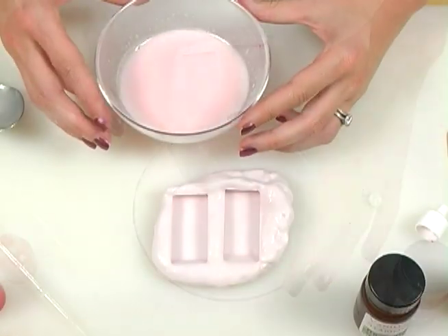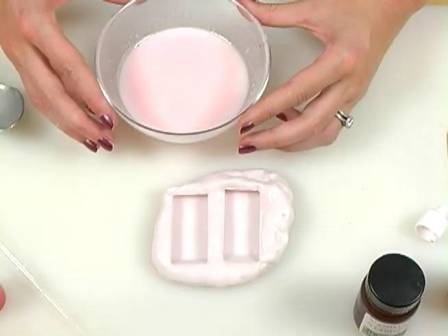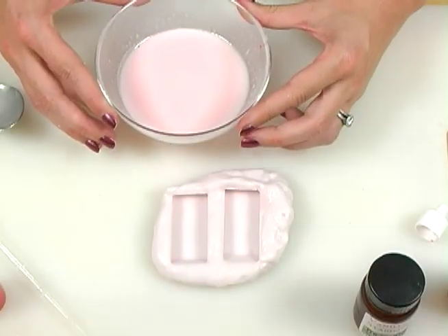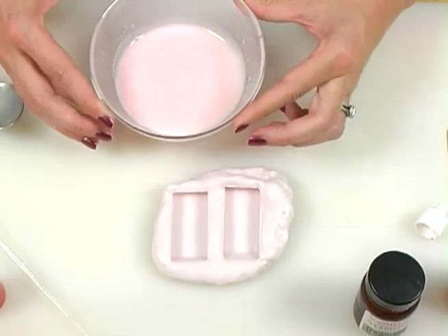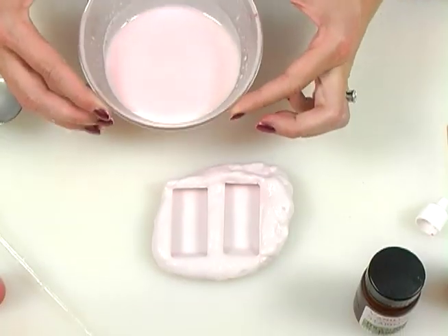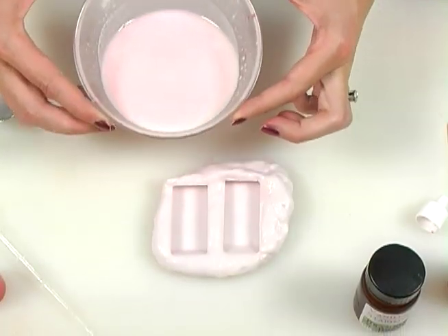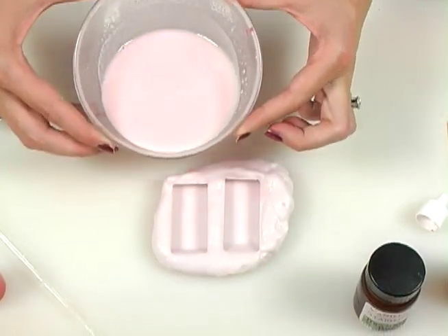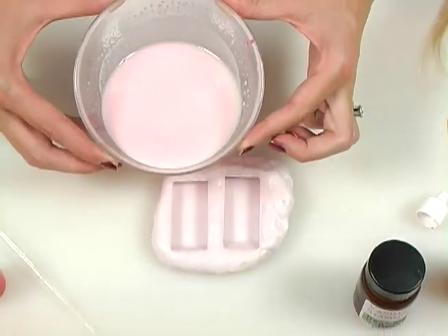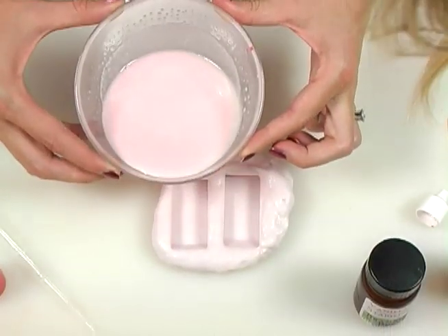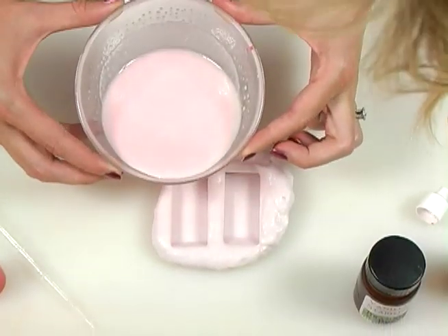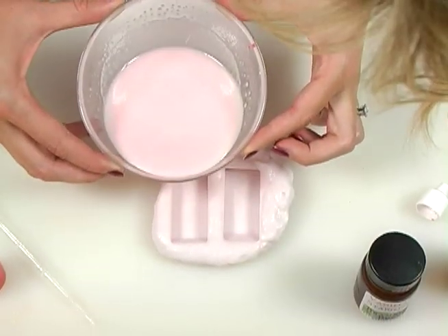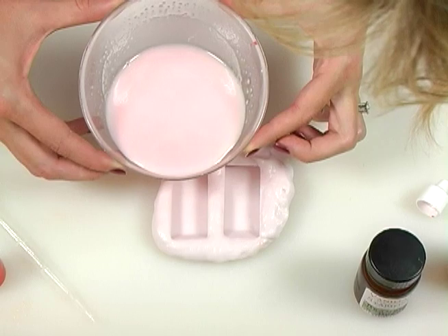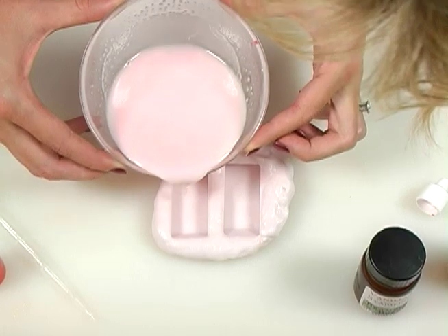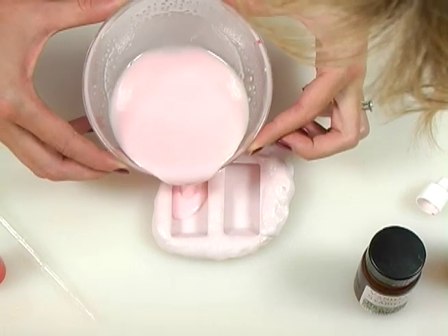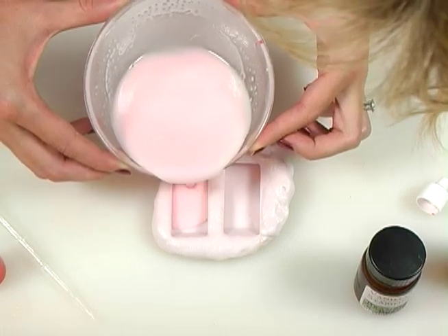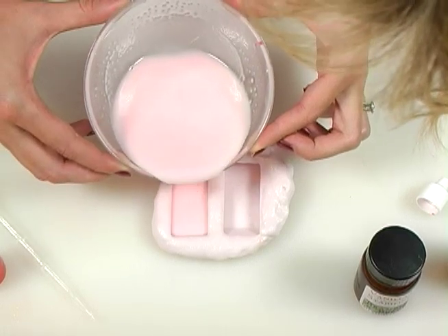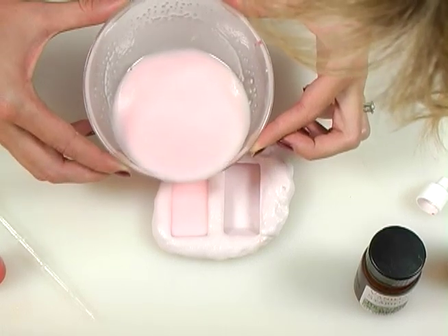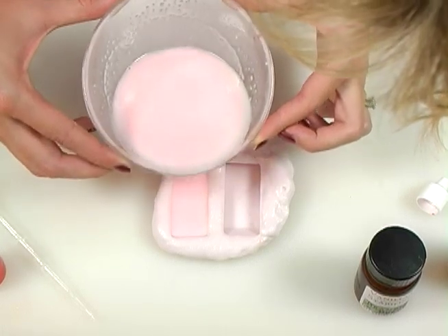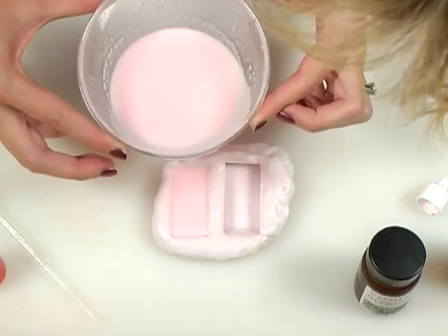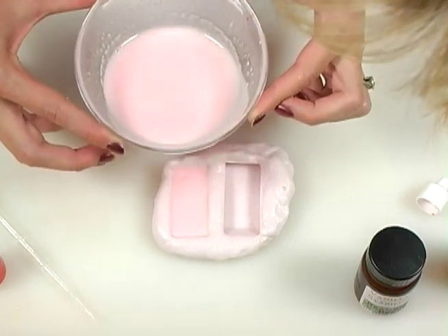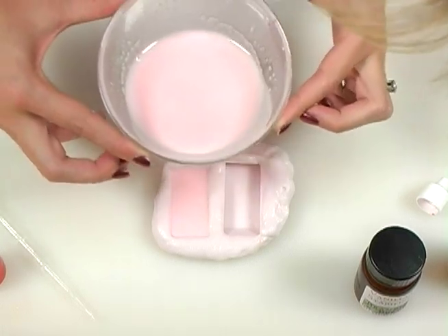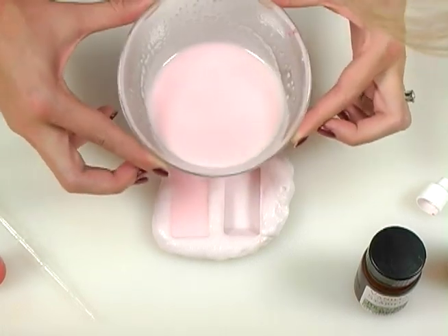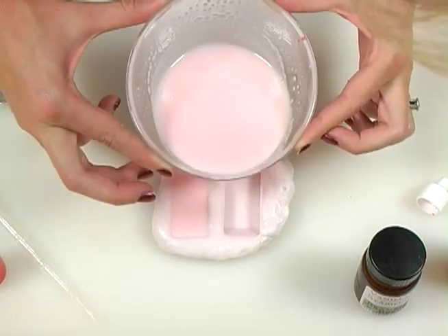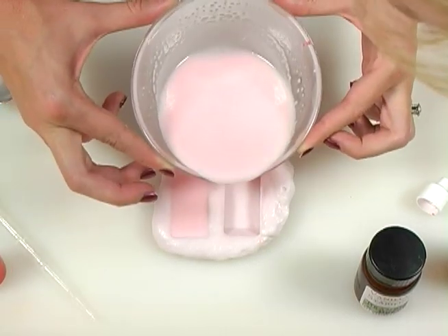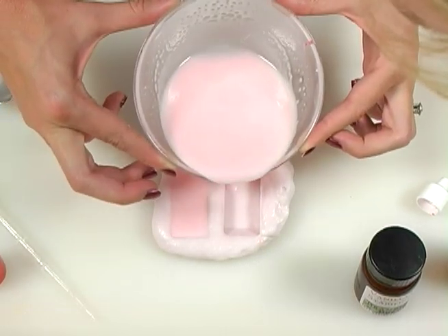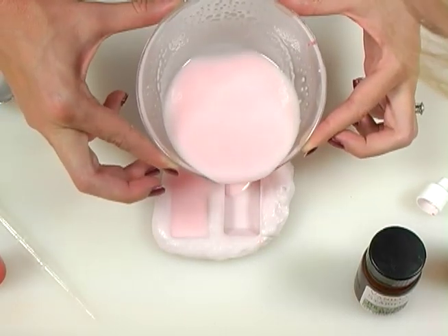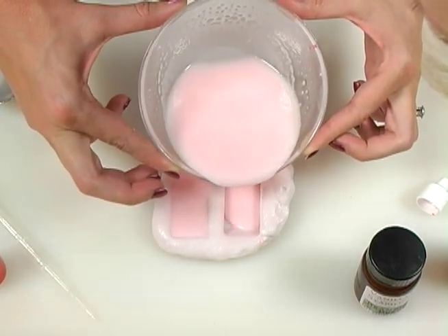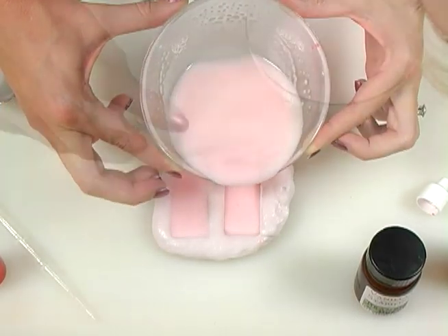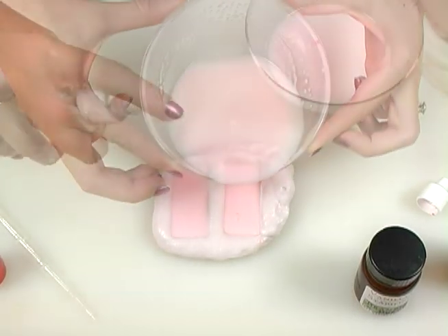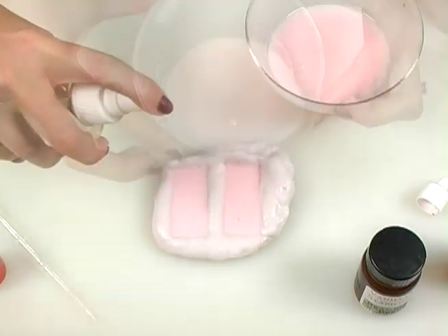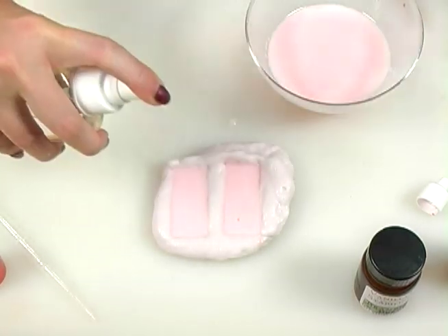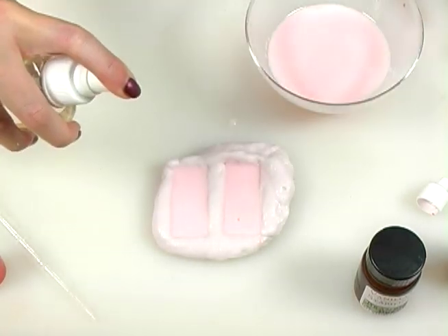Take your mold, place it on a flat surface. Now just pour the soap into it. Spritz with rubbing alcohol and you're all done.